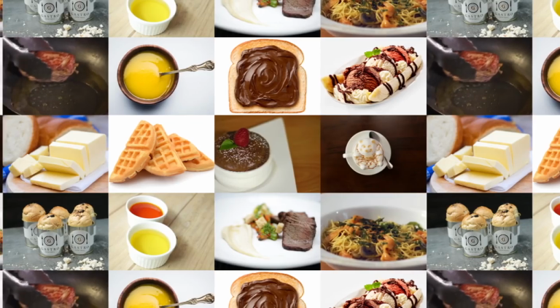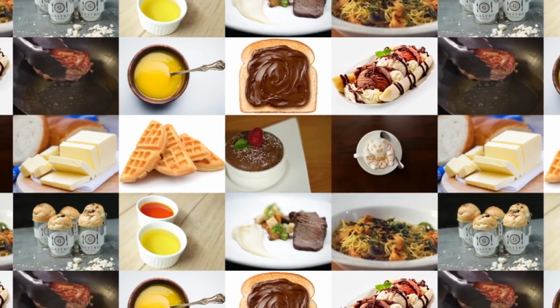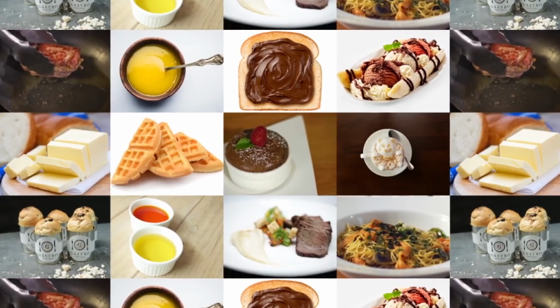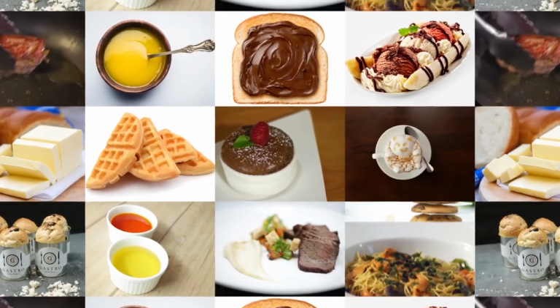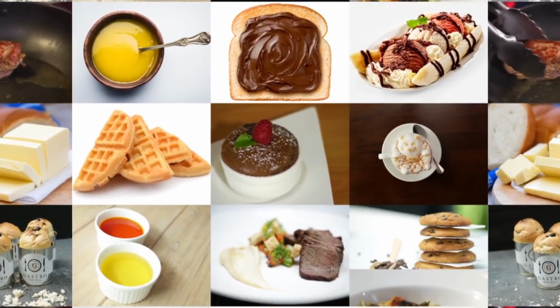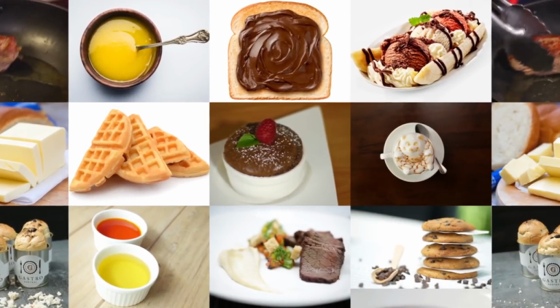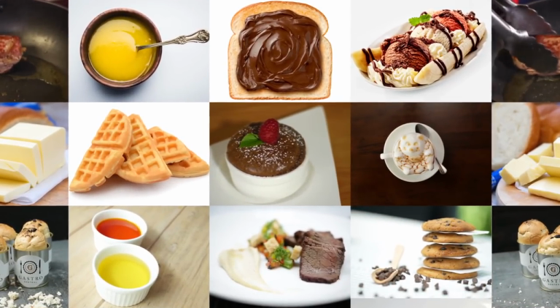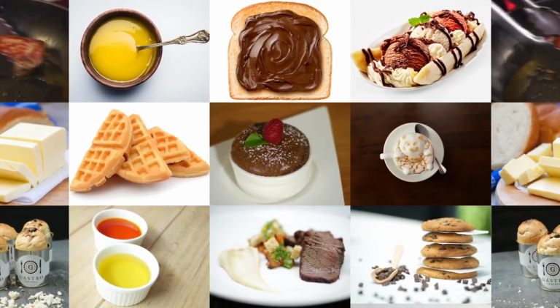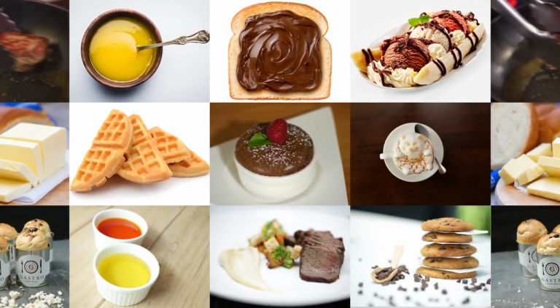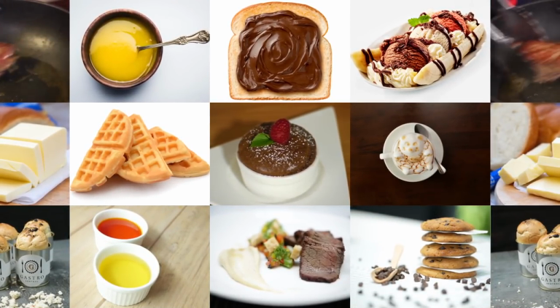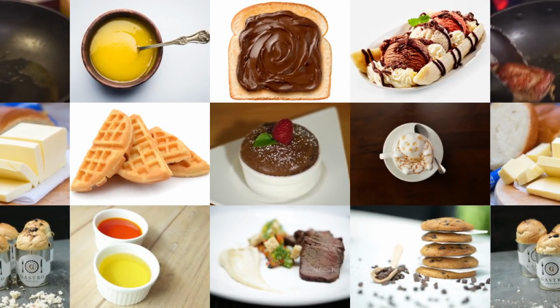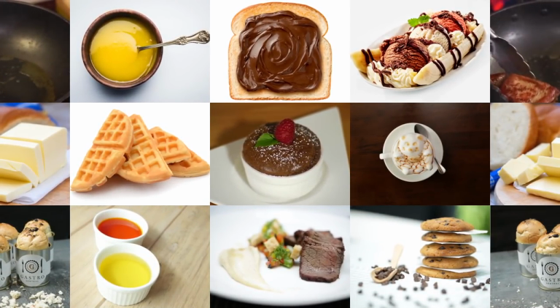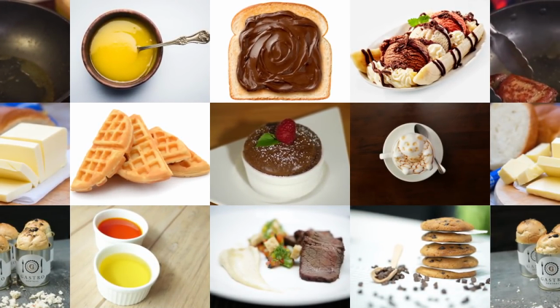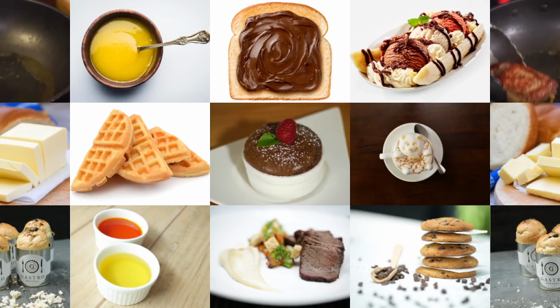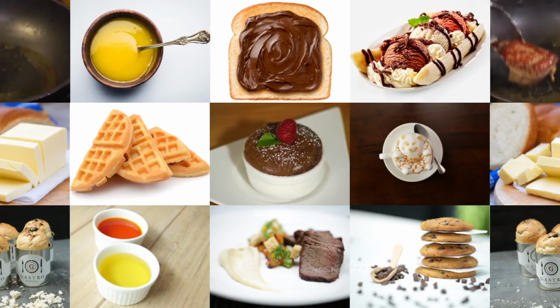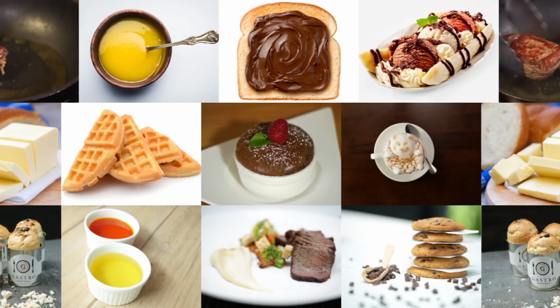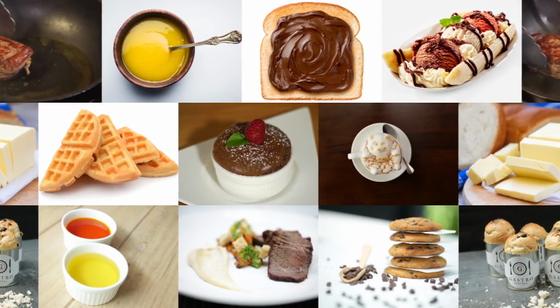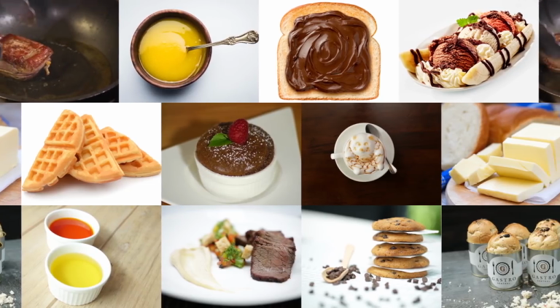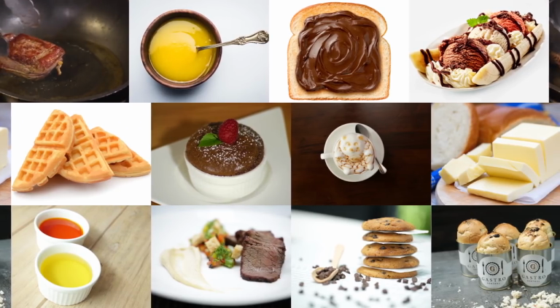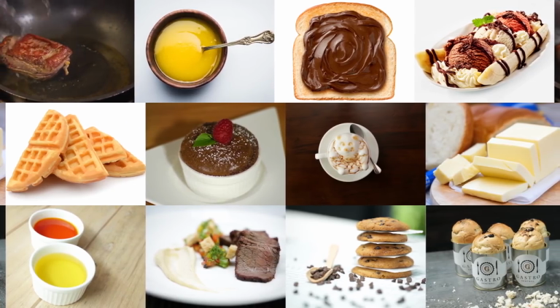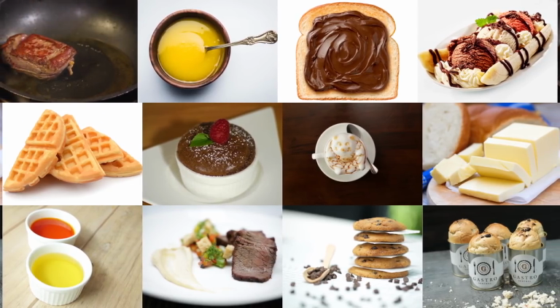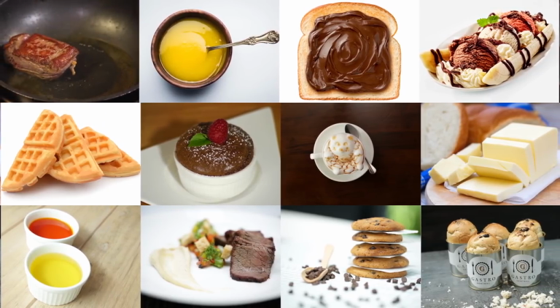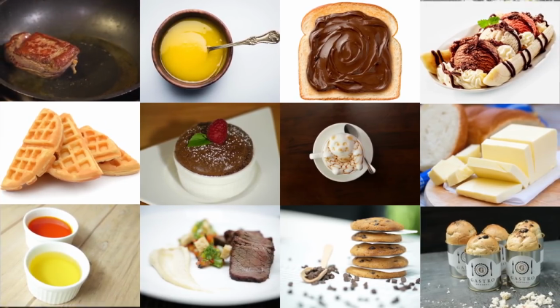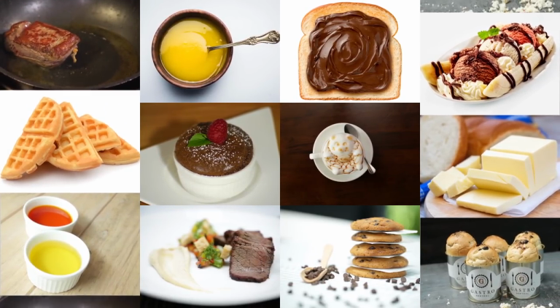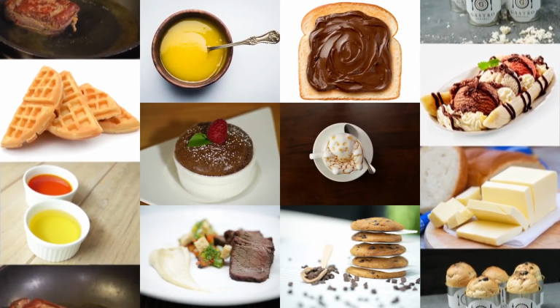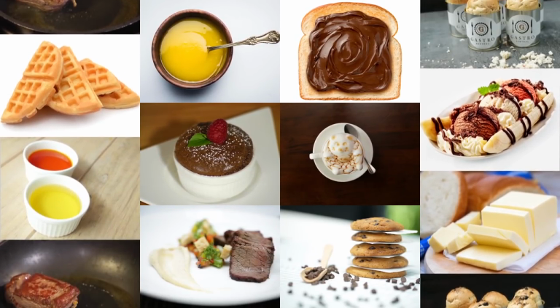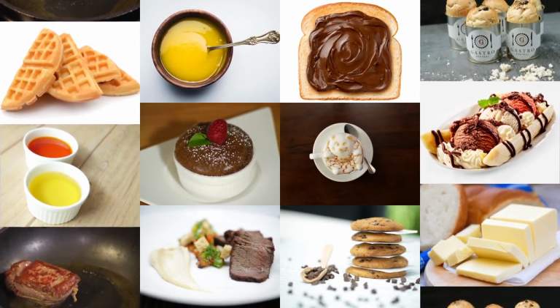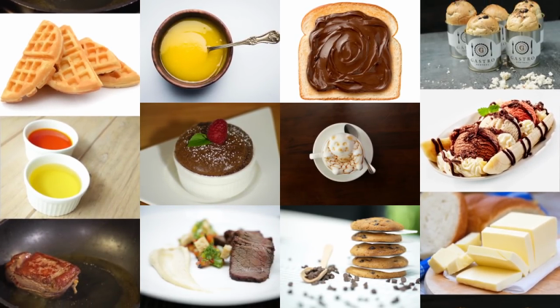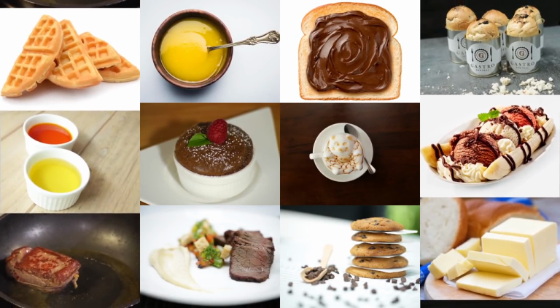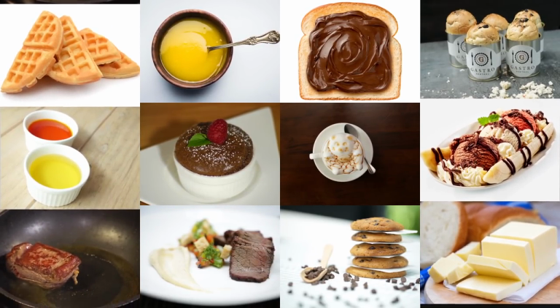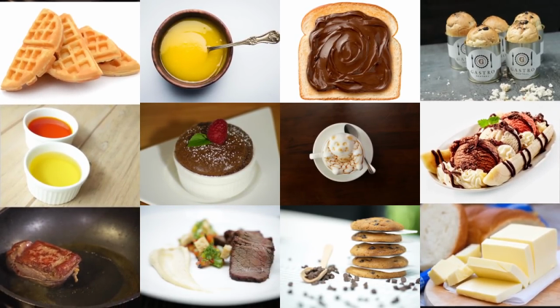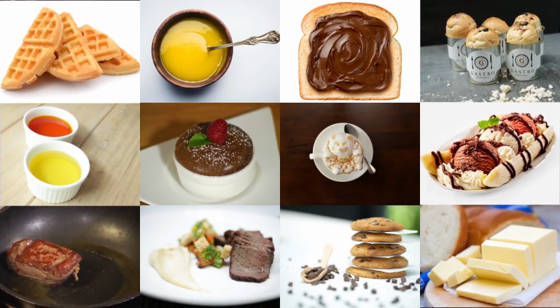With such versatility and merits, it is no wonder that Malaysian palm oil is favoured worldwide.